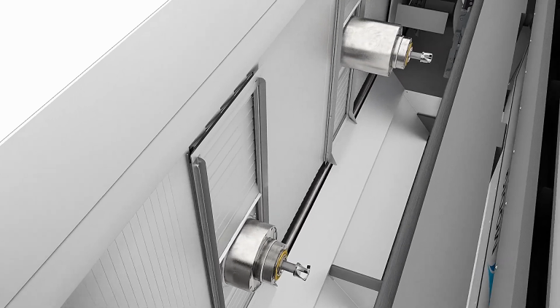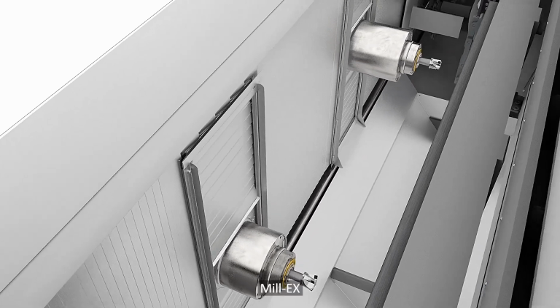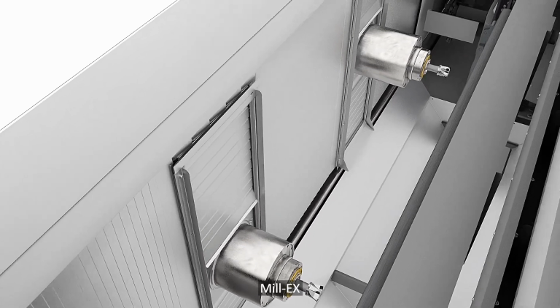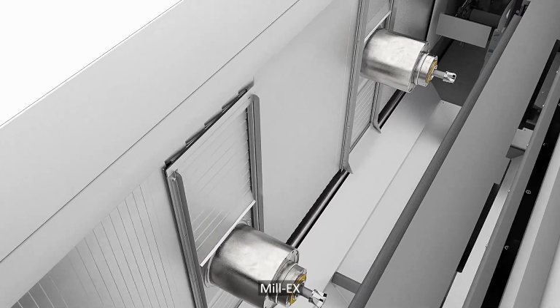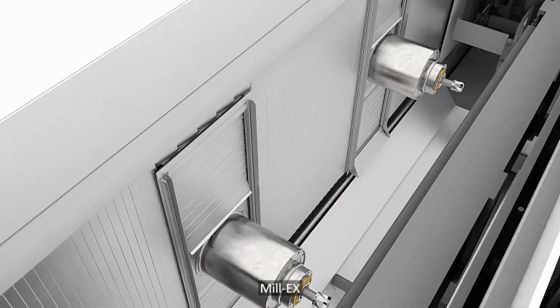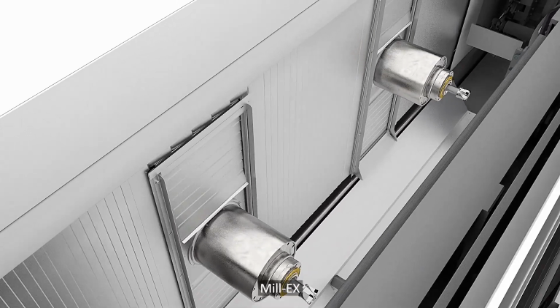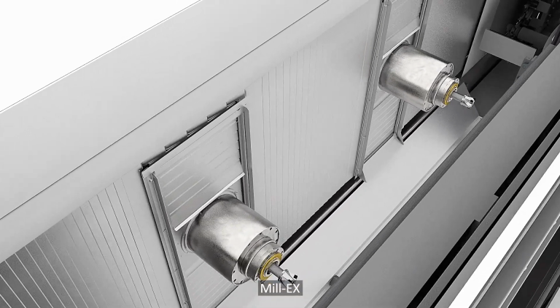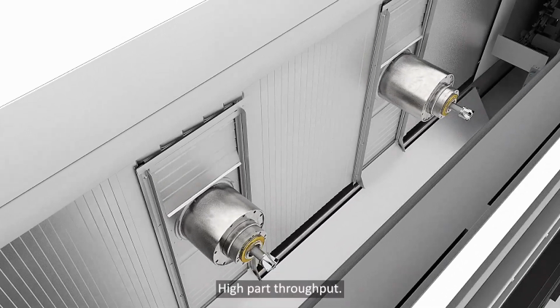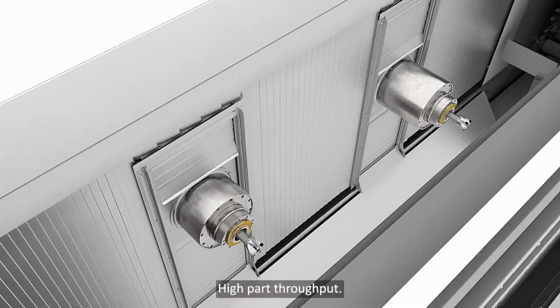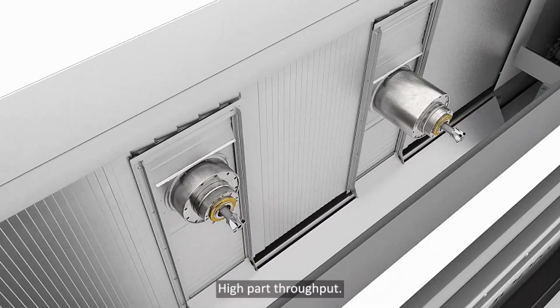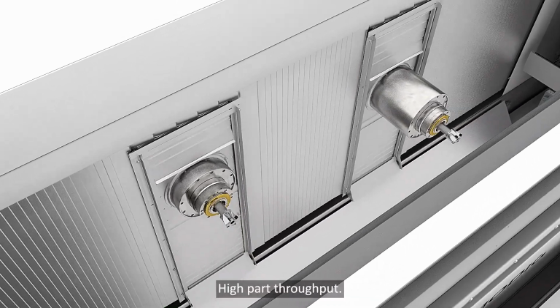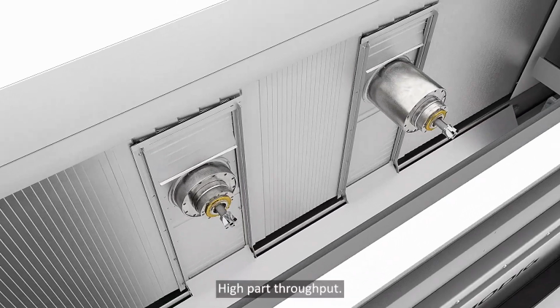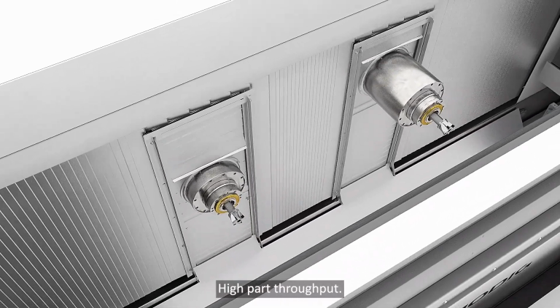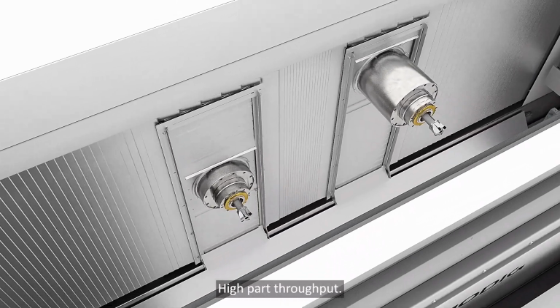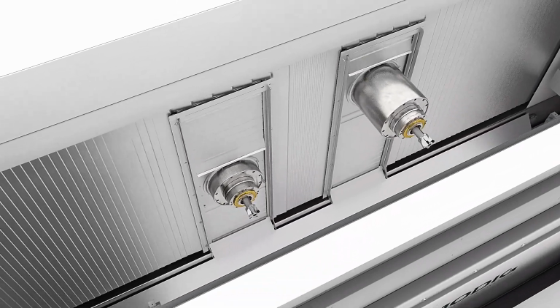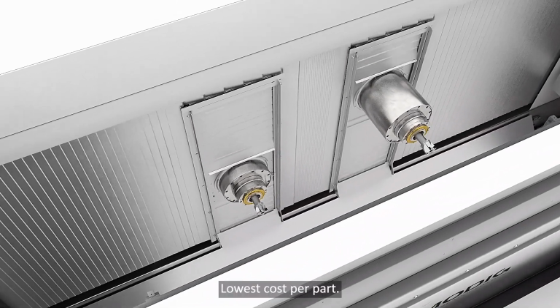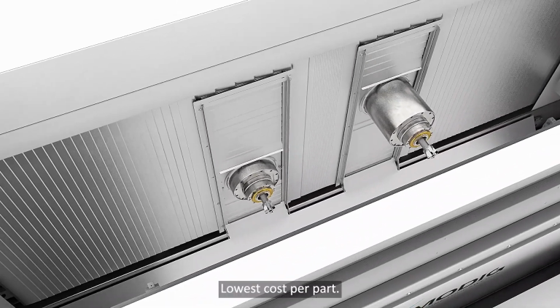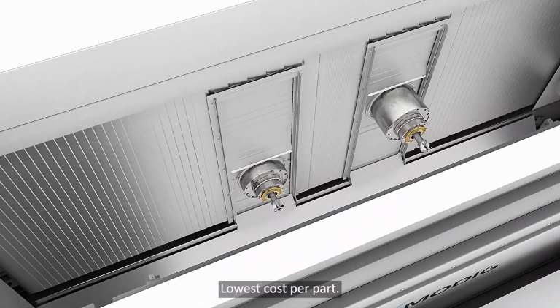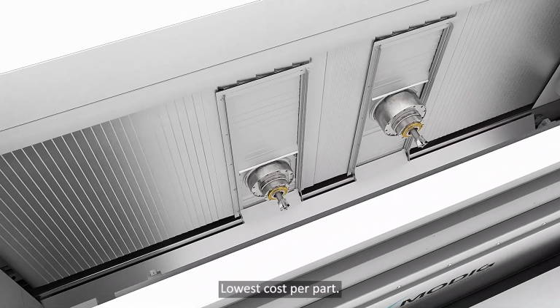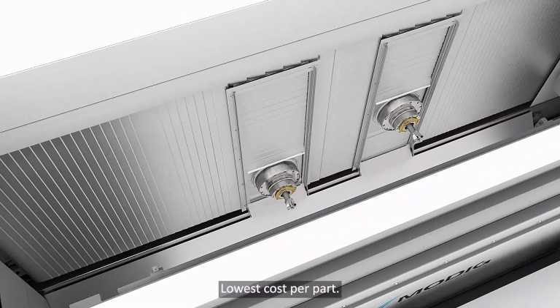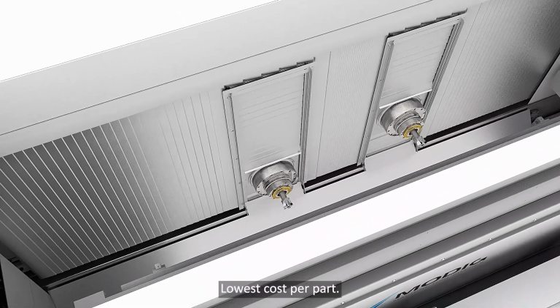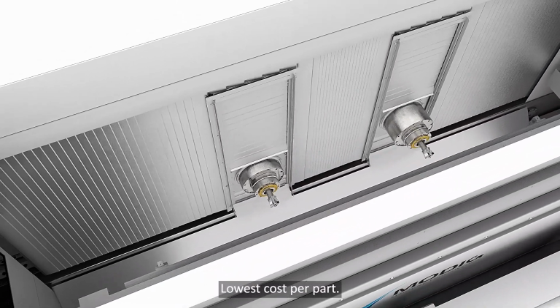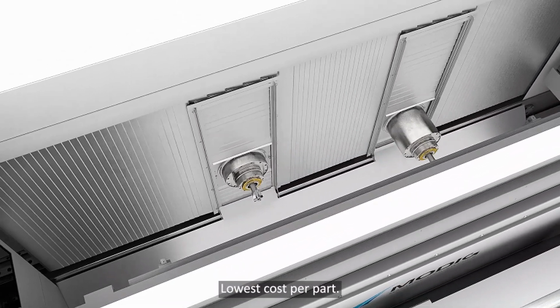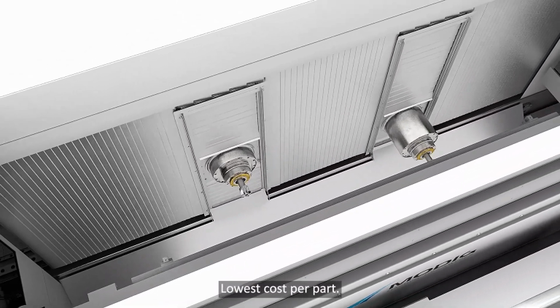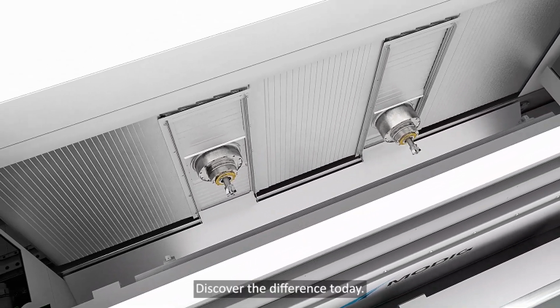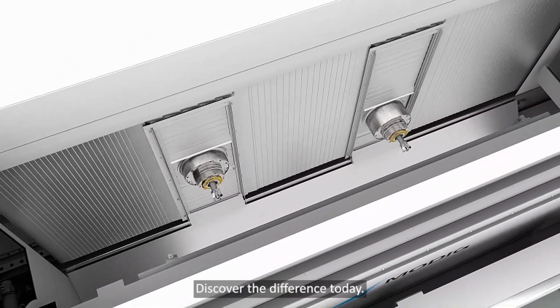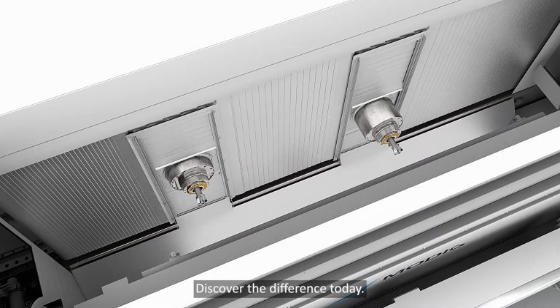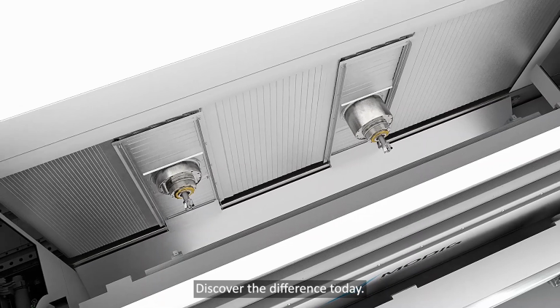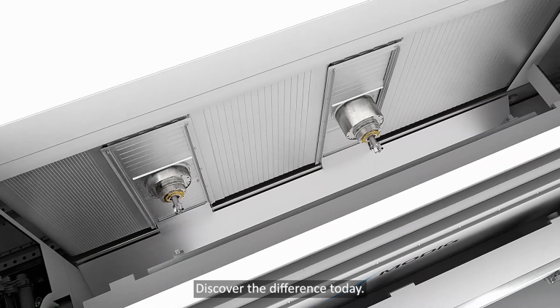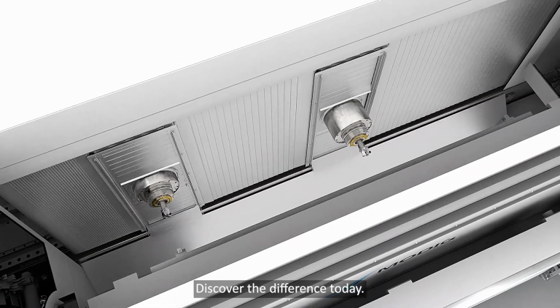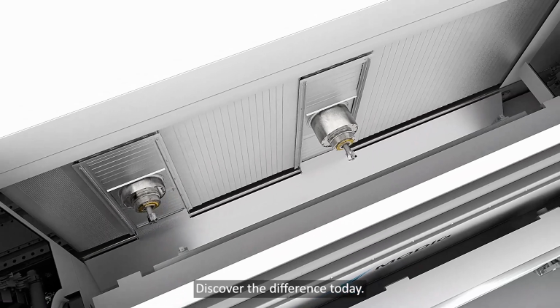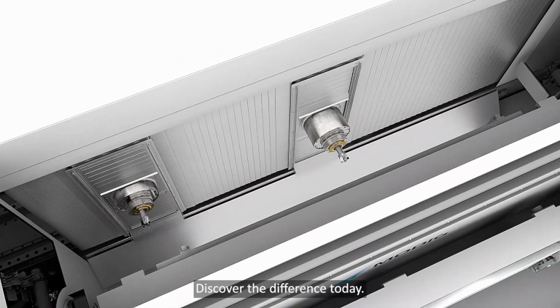Mill-X — high part throughput, lowest cost per part. Discover the difference today.